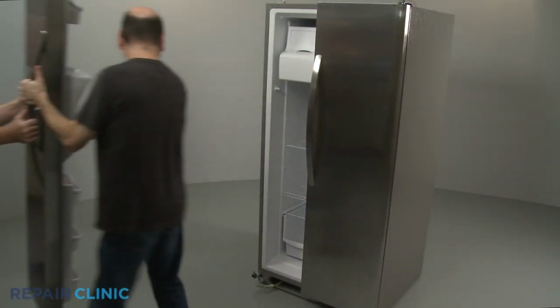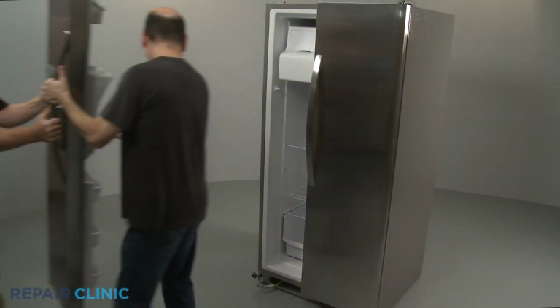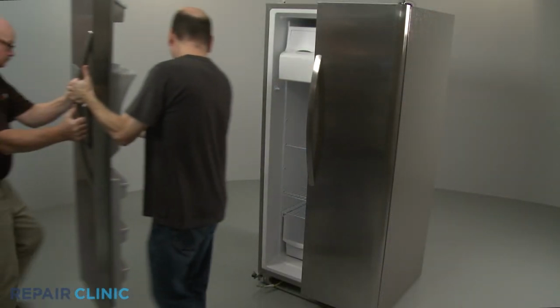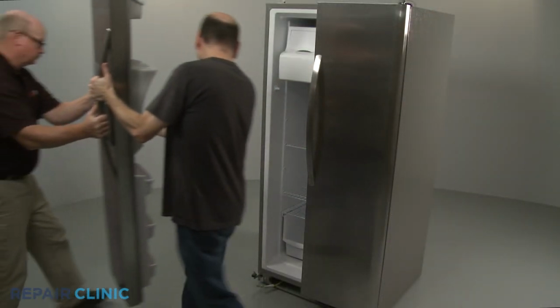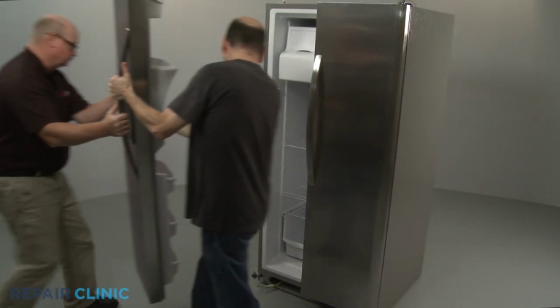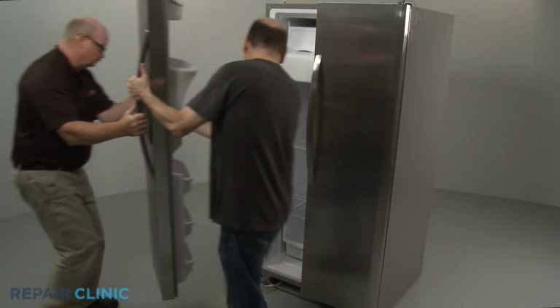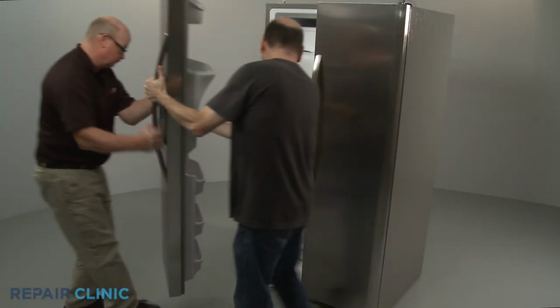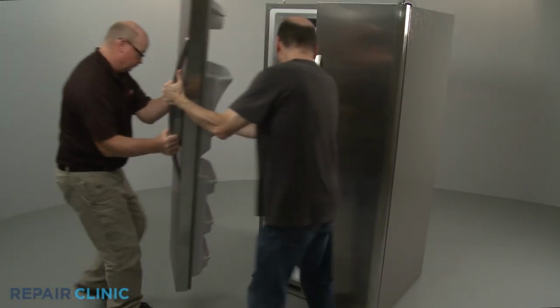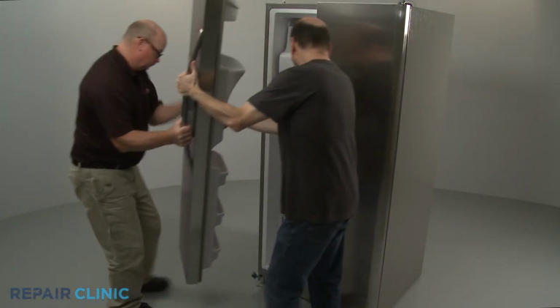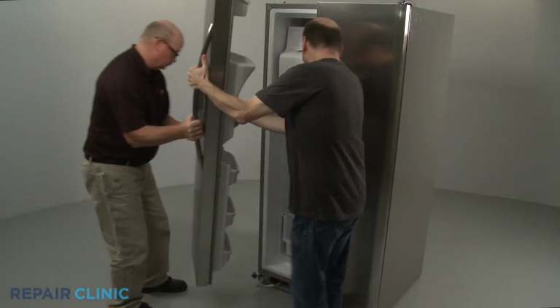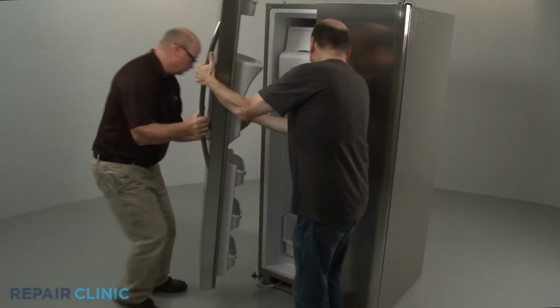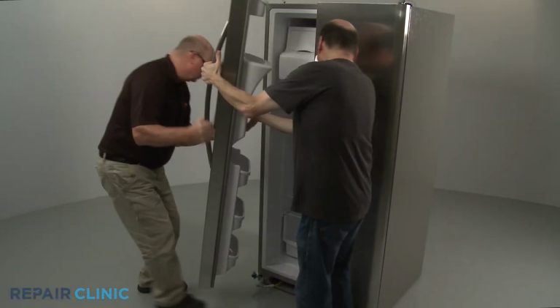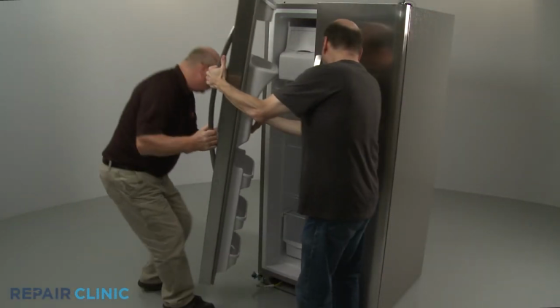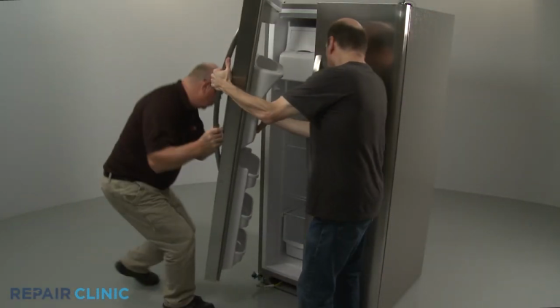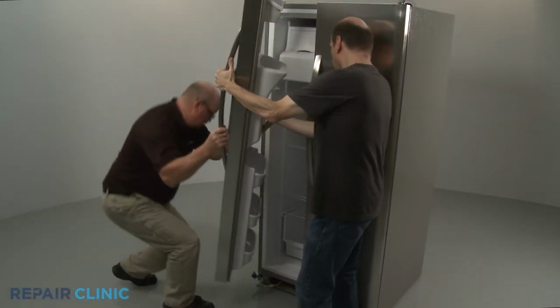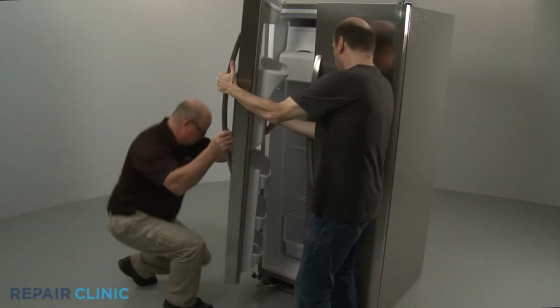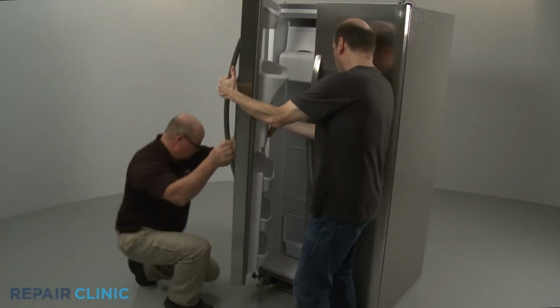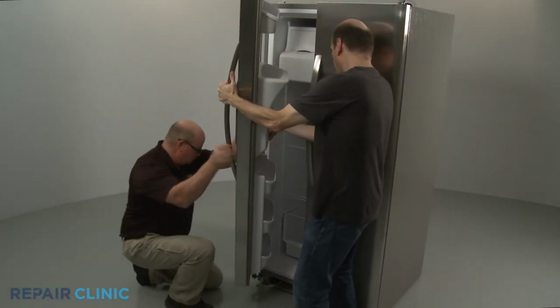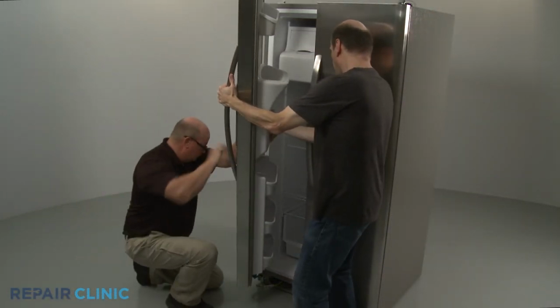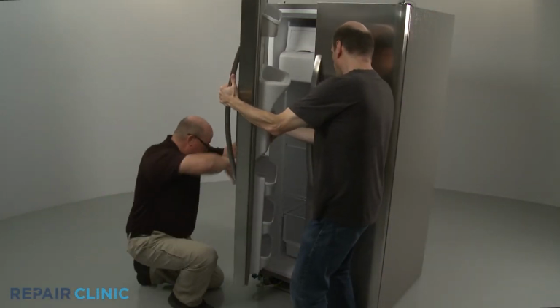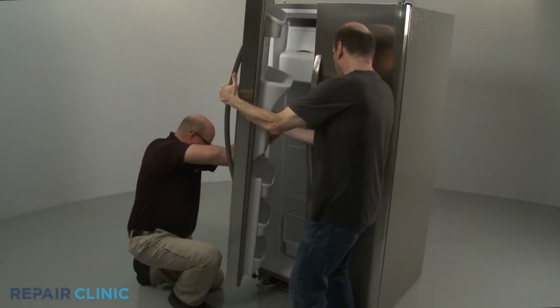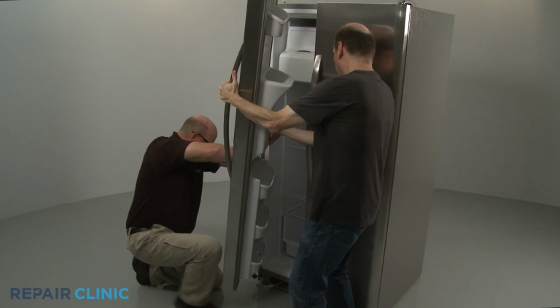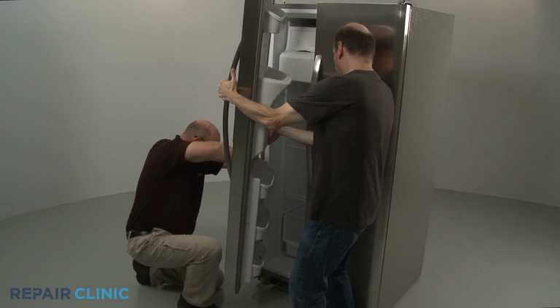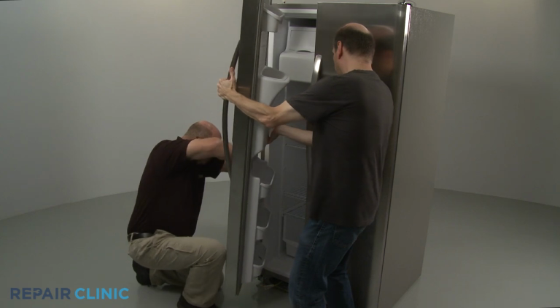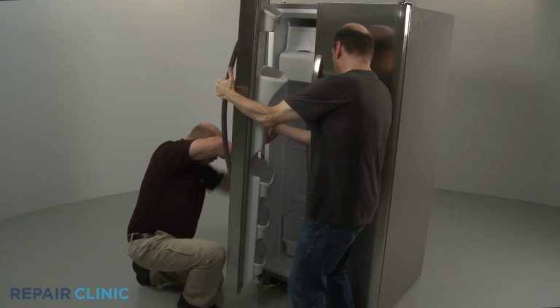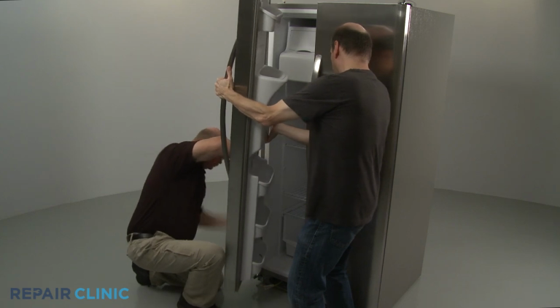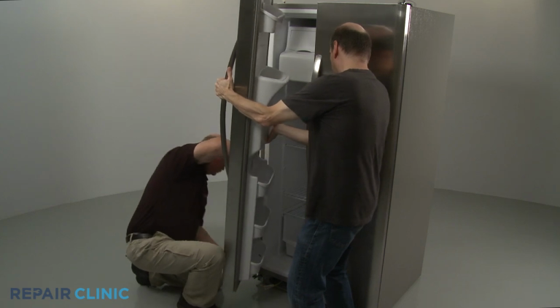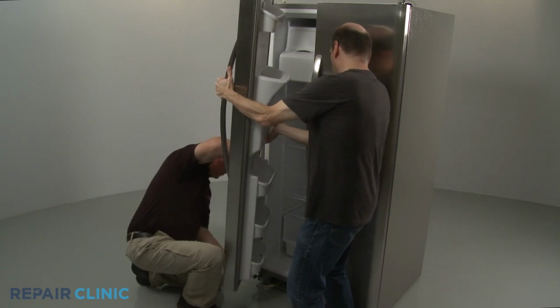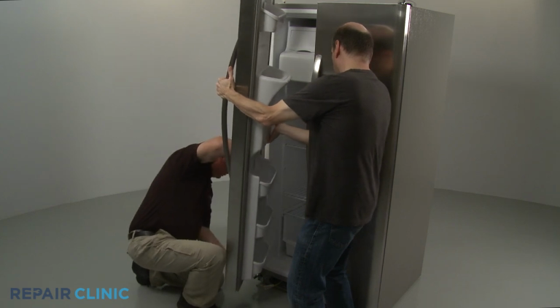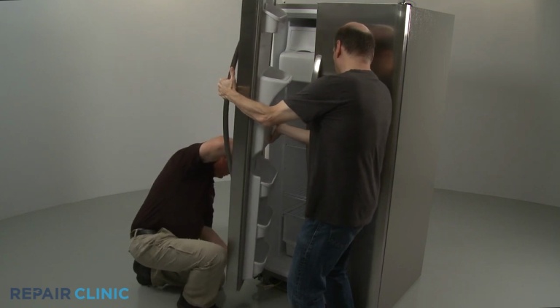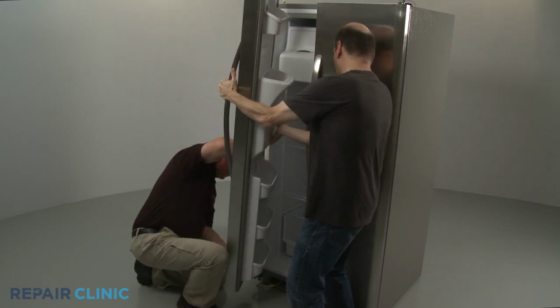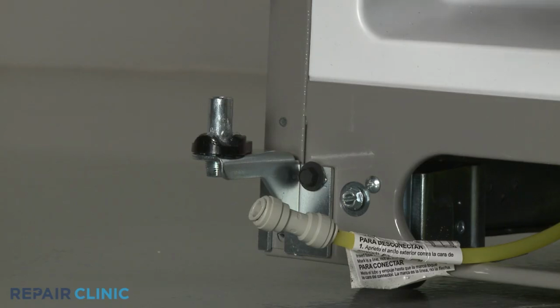Reinstall the door by feeding the water line through the hinge as you position the door on the hinge pin.